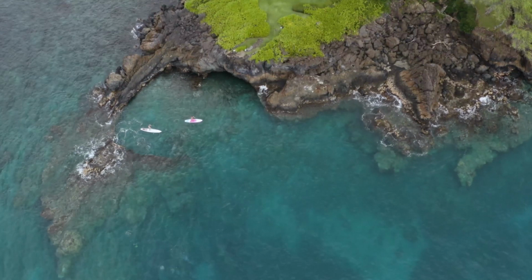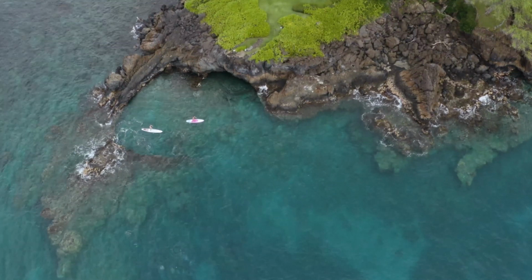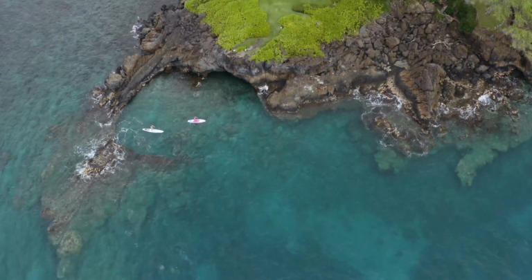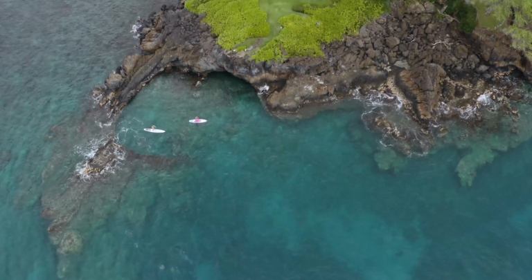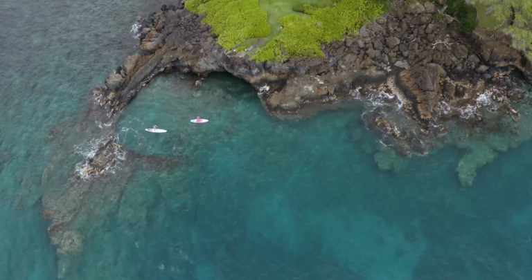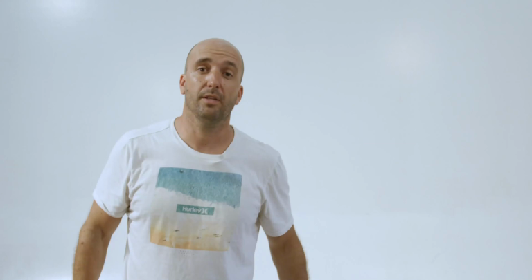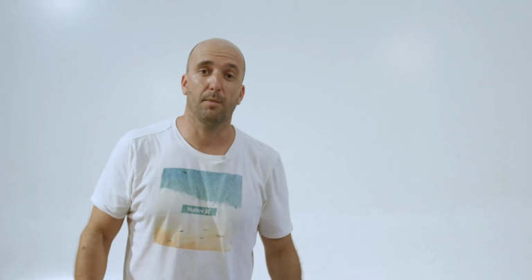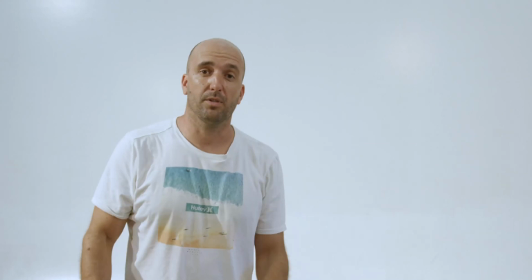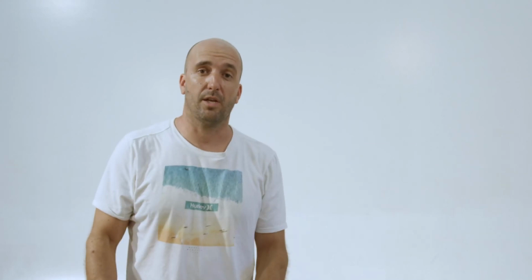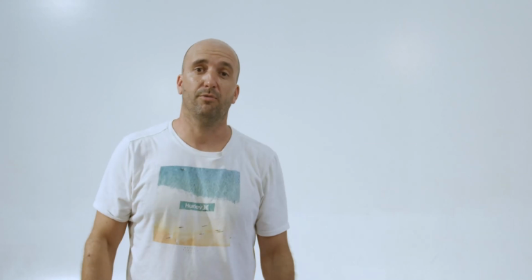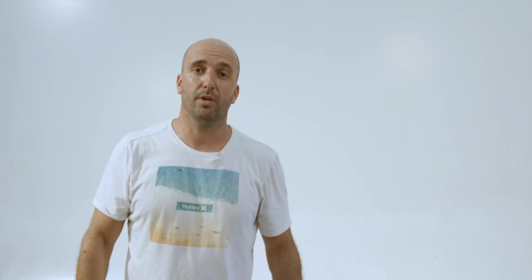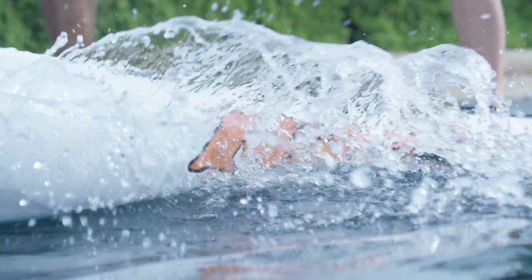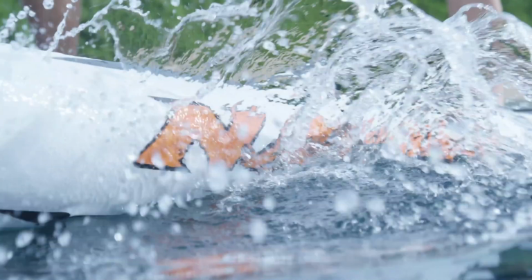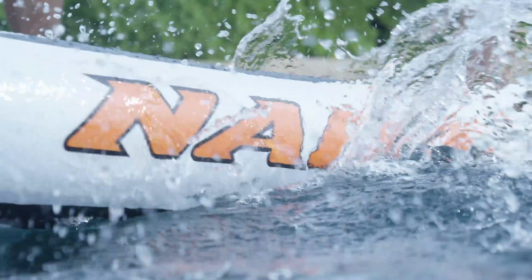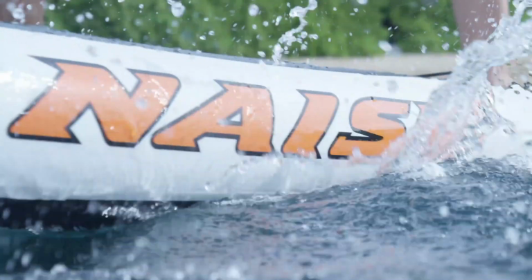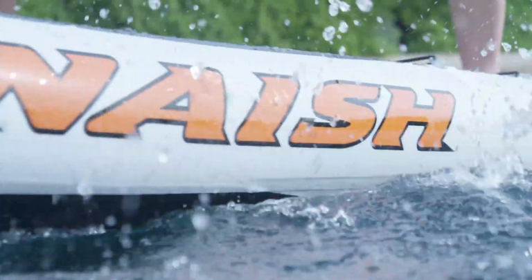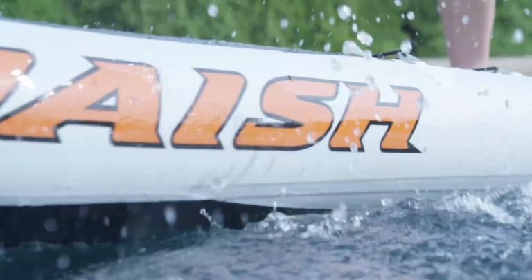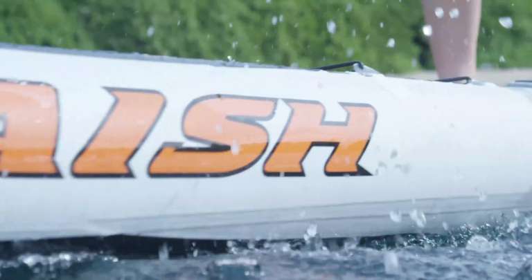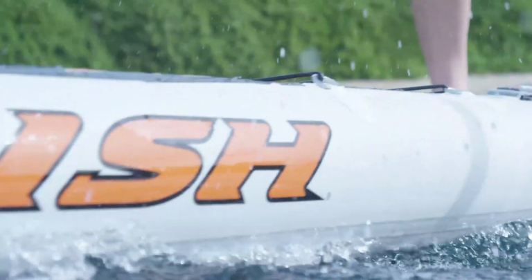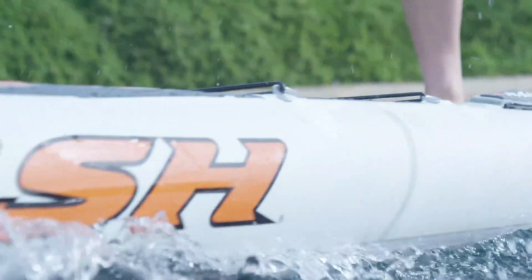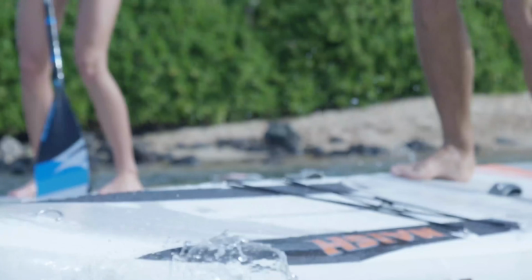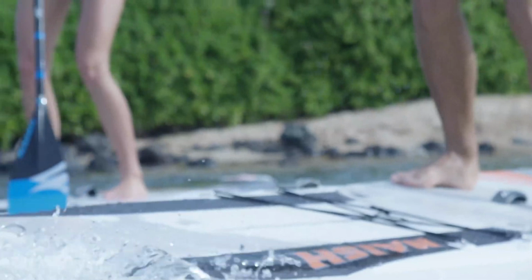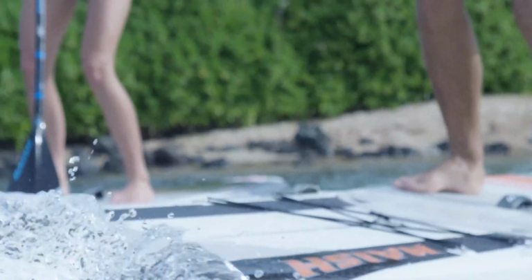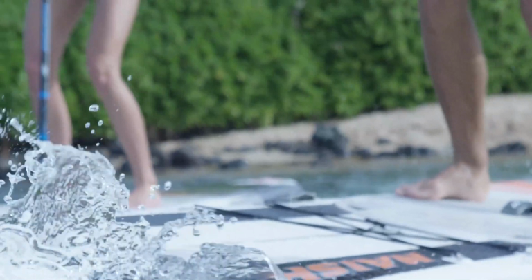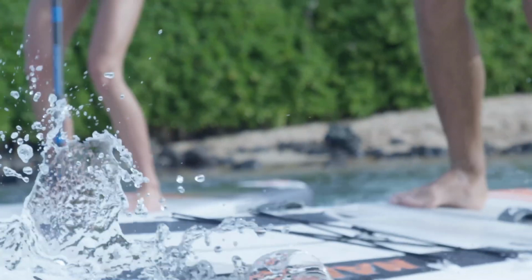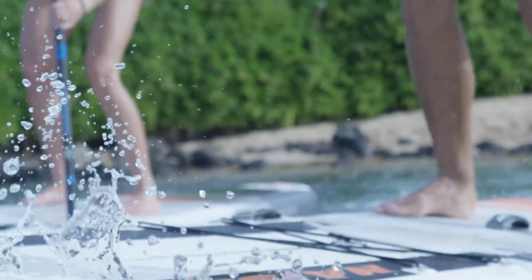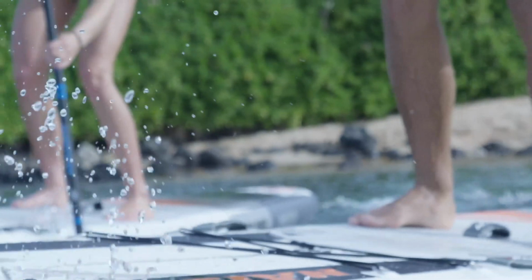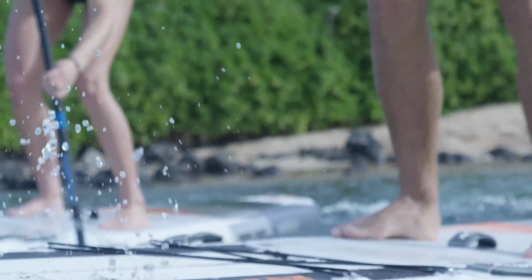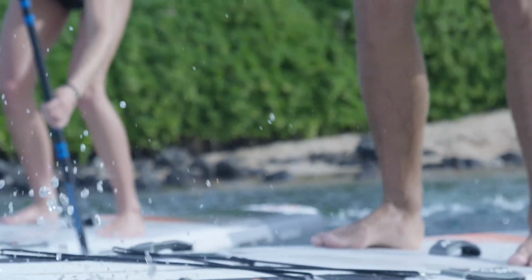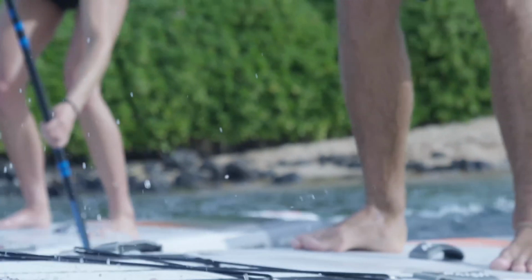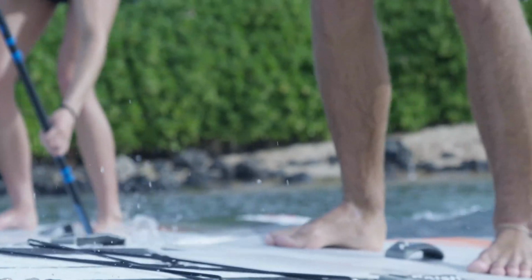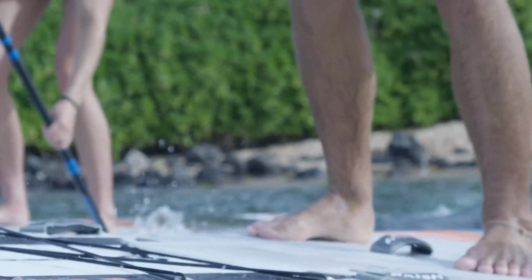Hi, I'm Damien Girardin. I'm the designer for the inflatable boards from Nash and I want to talk to you about some of the features we have on those boards.